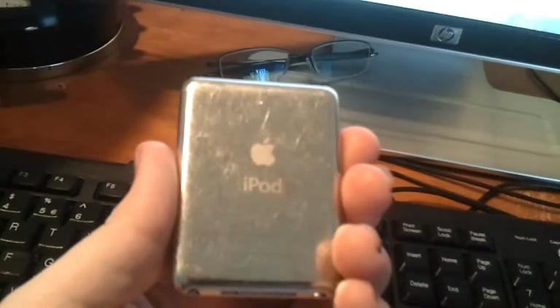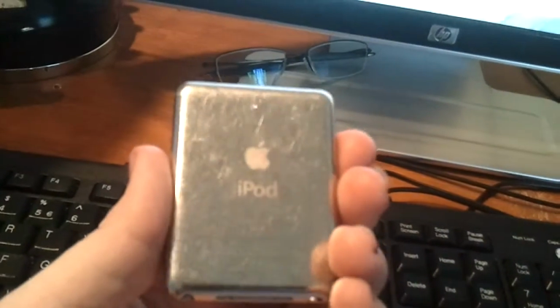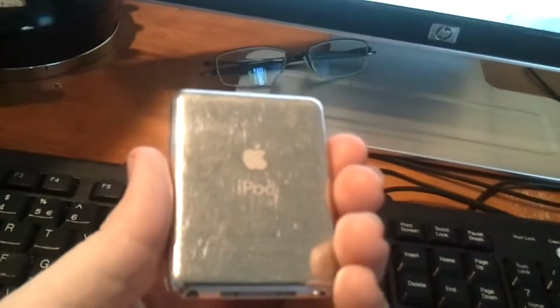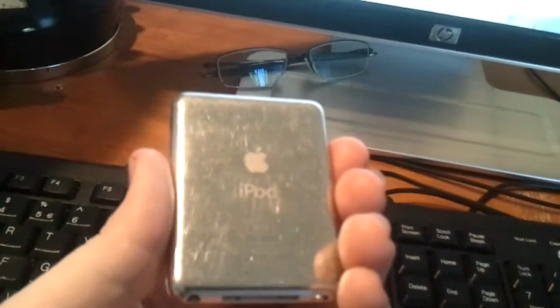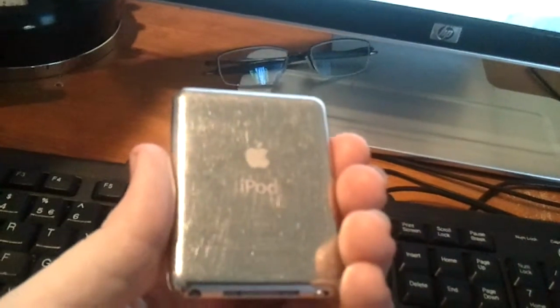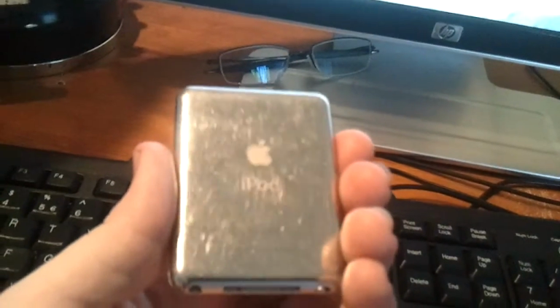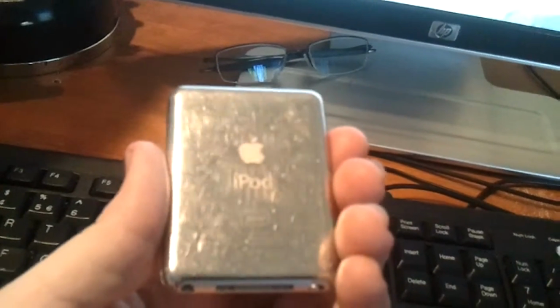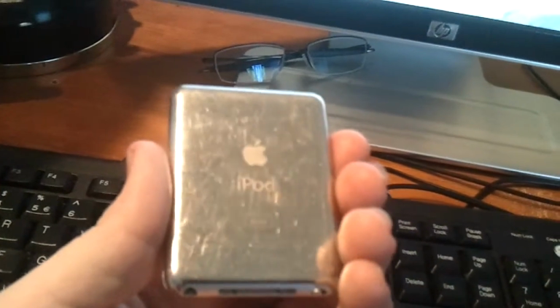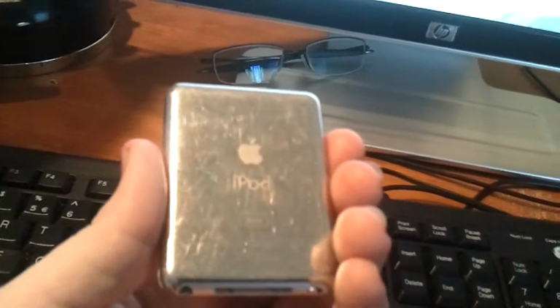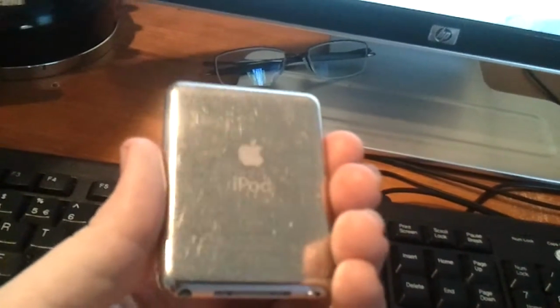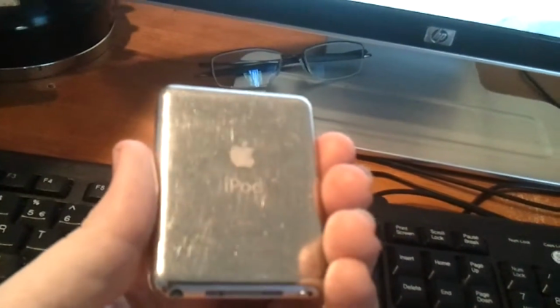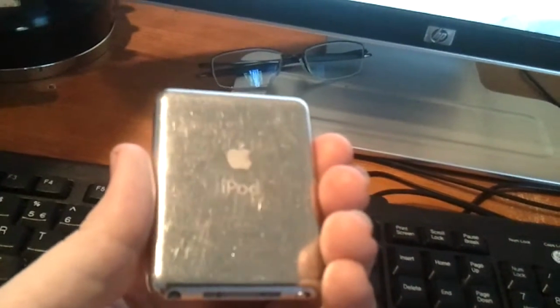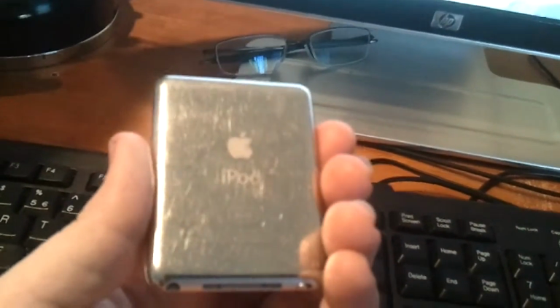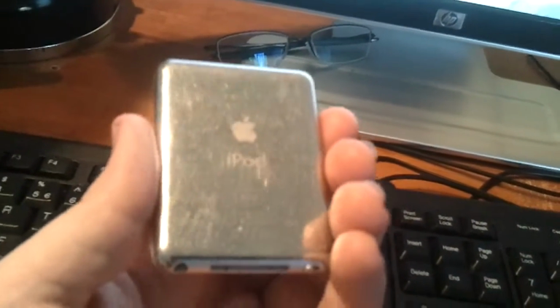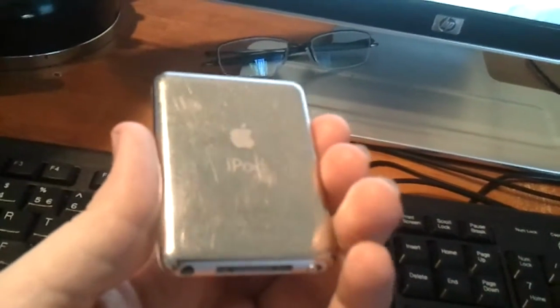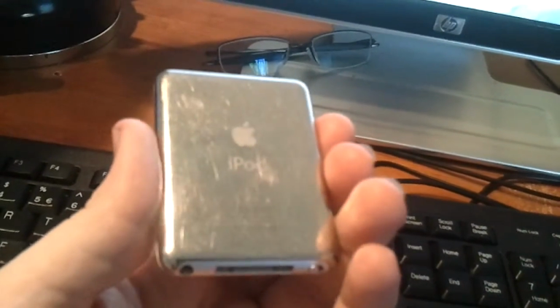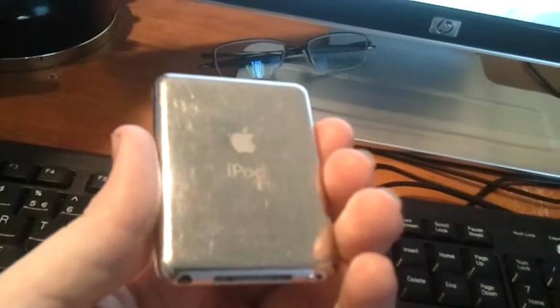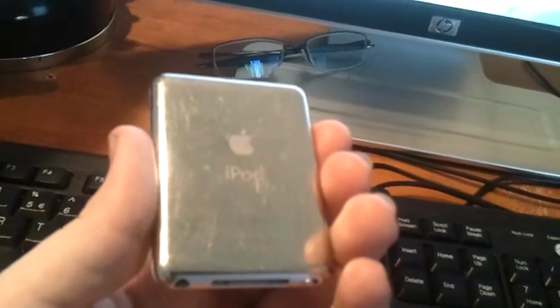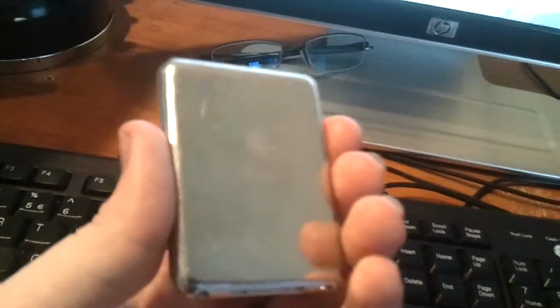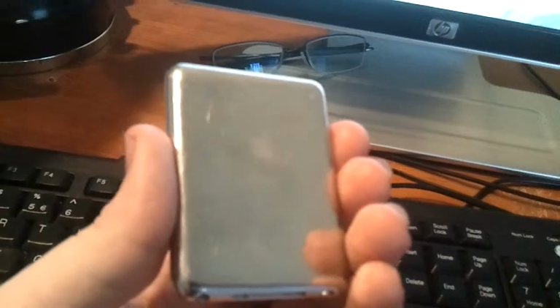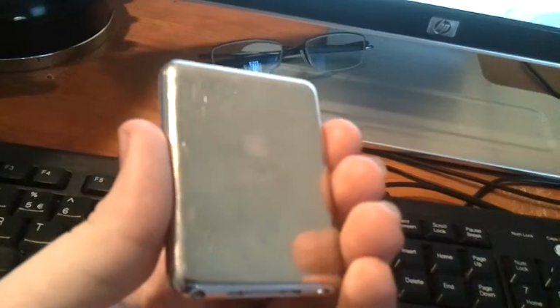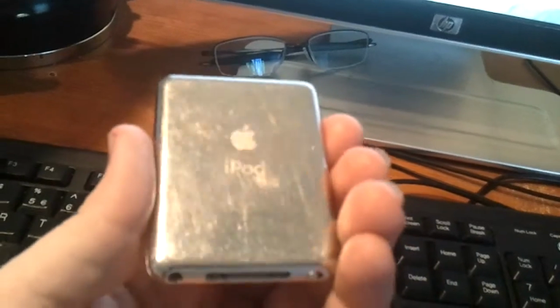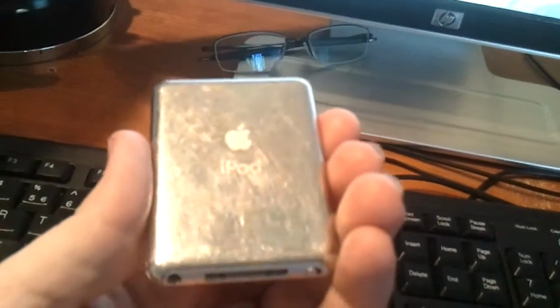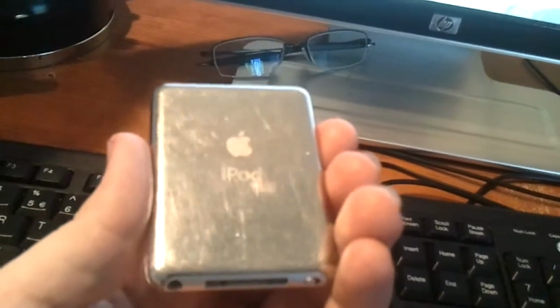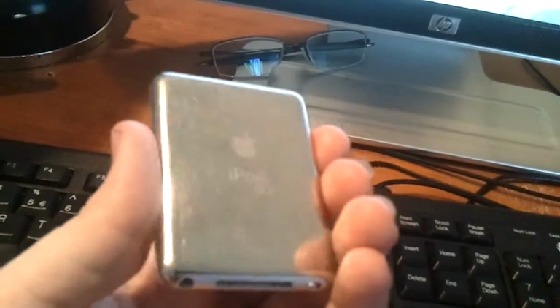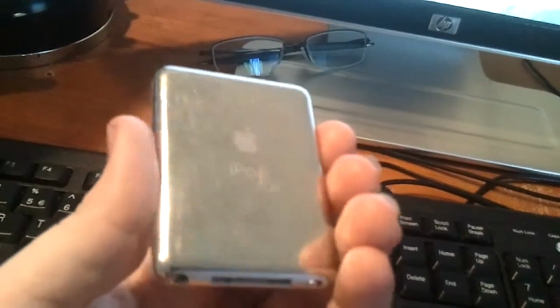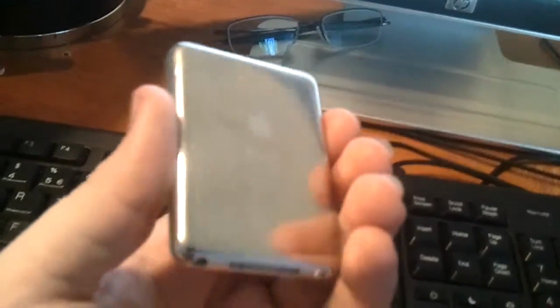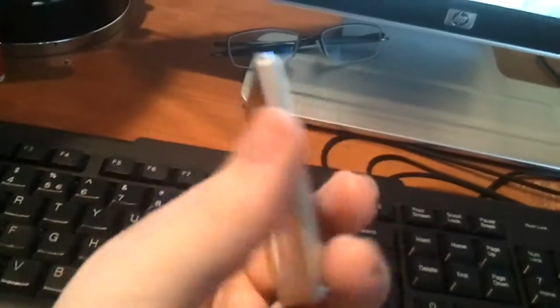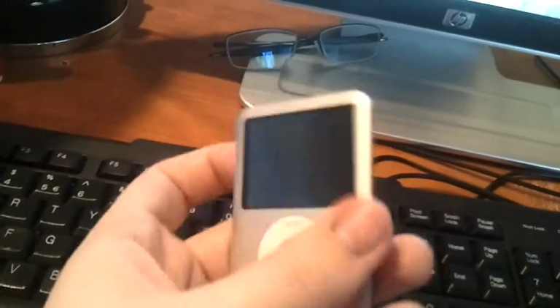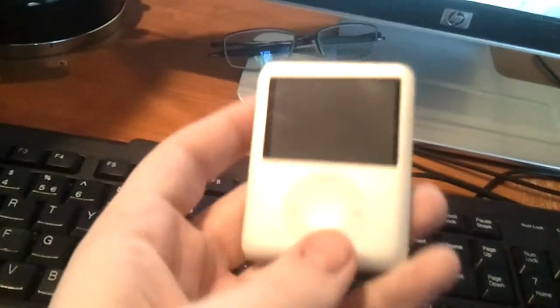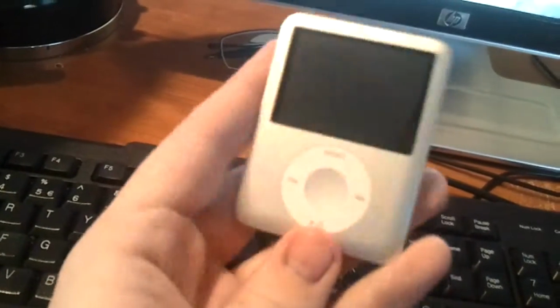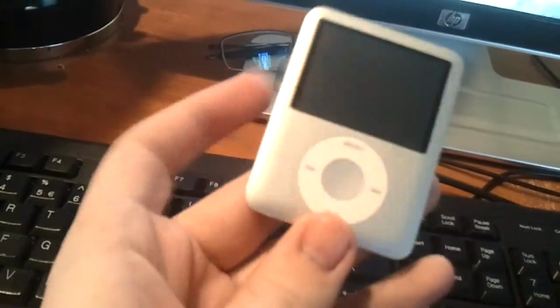Minor nicks and bumps on the back there, but usual with its age — being in my pocket and whatnot.